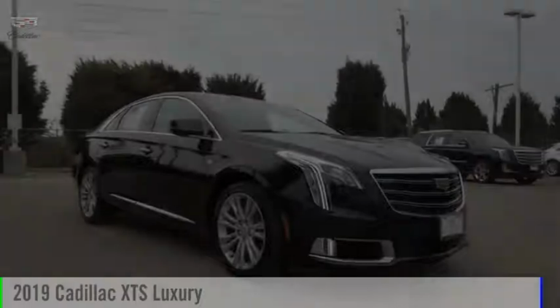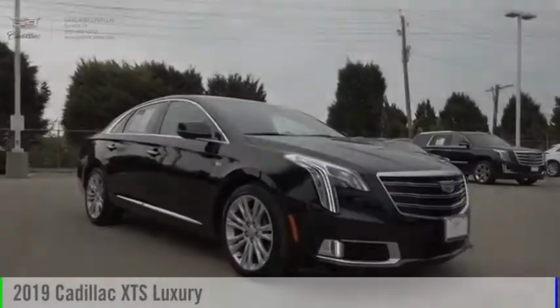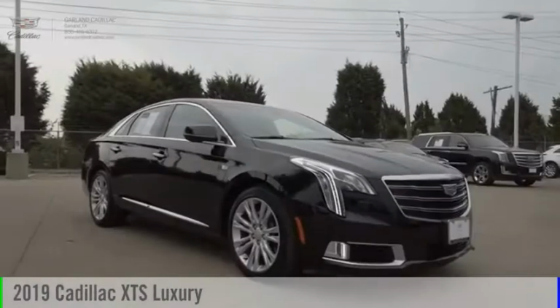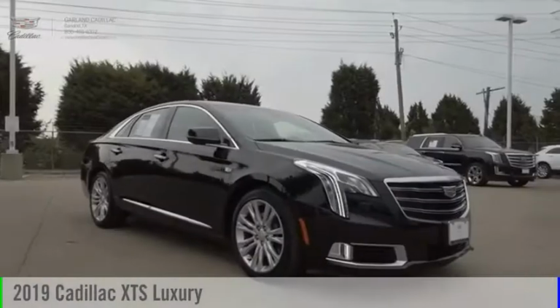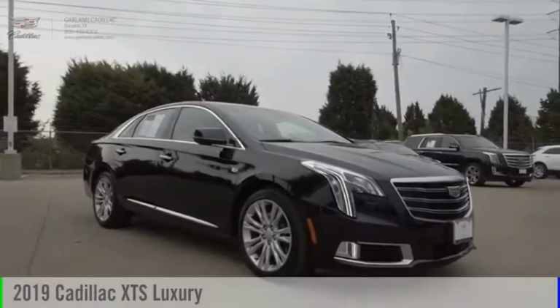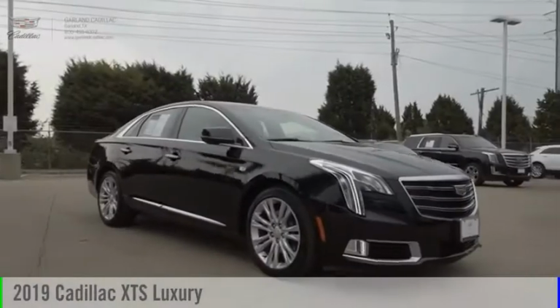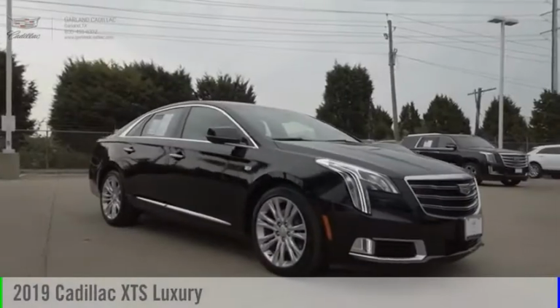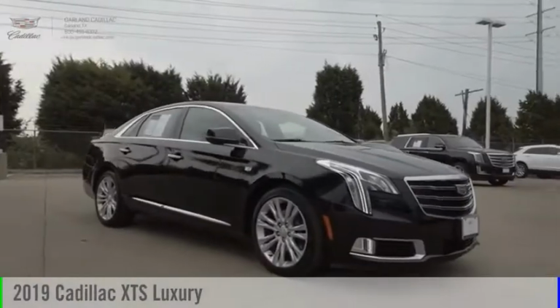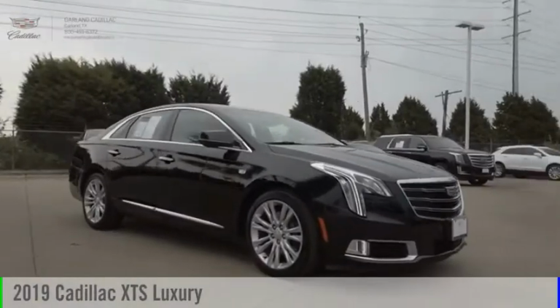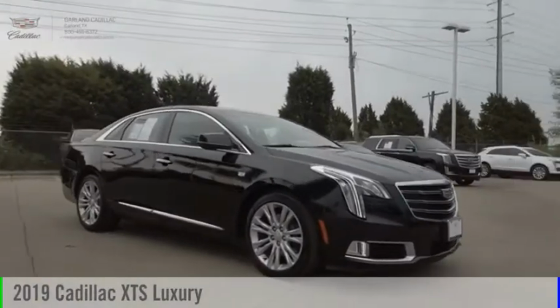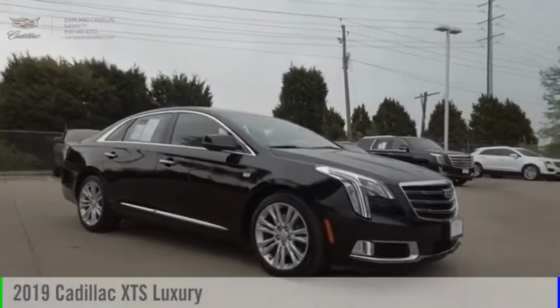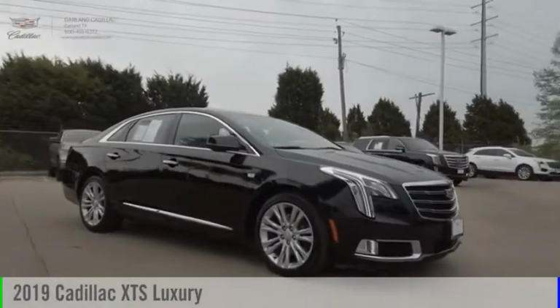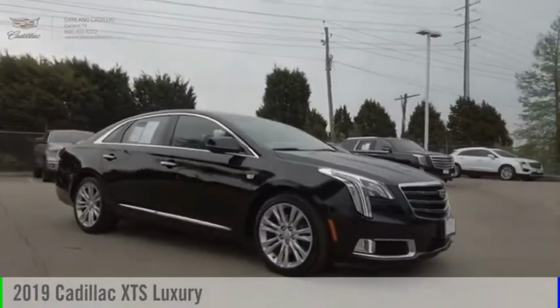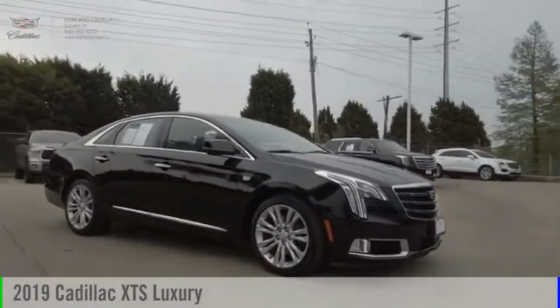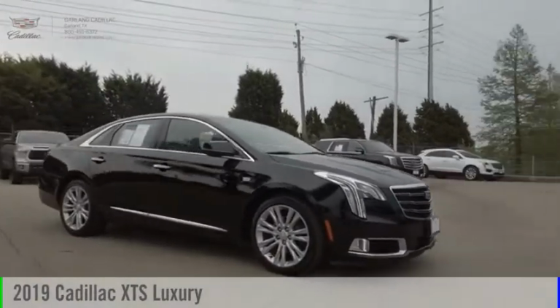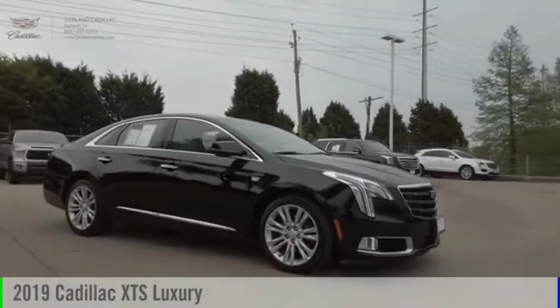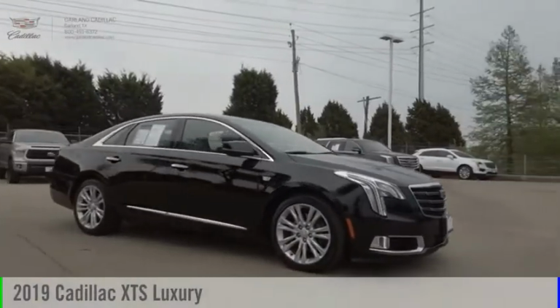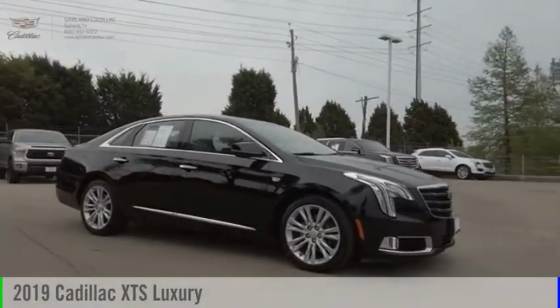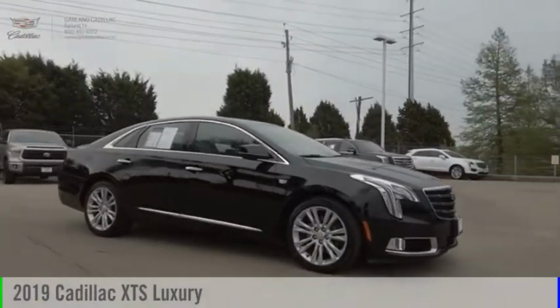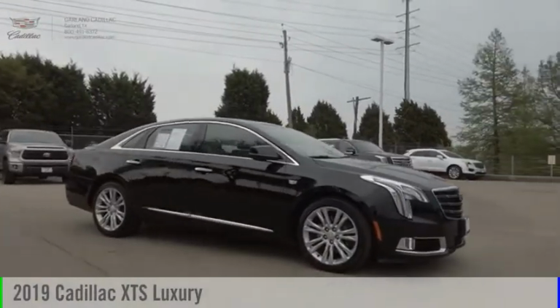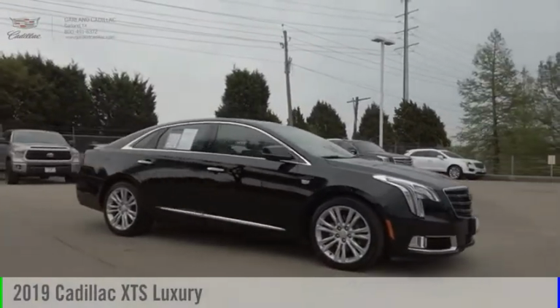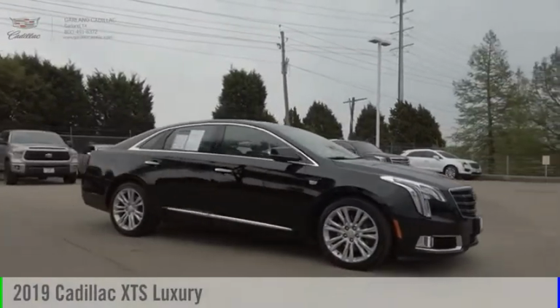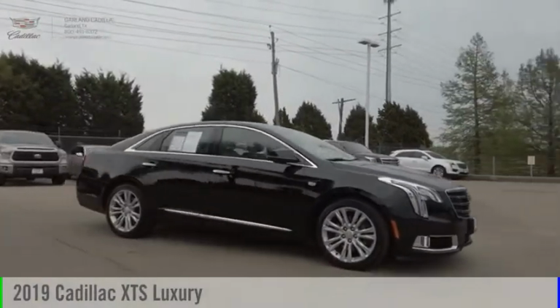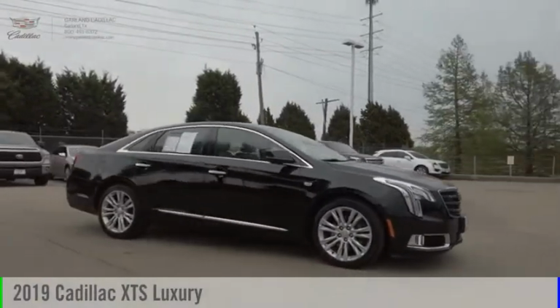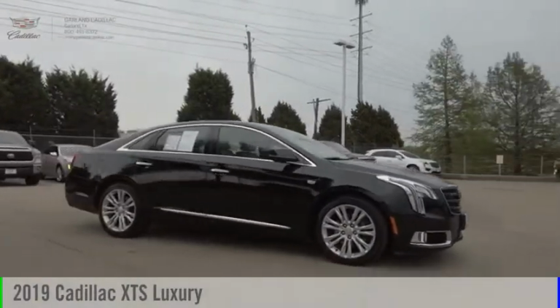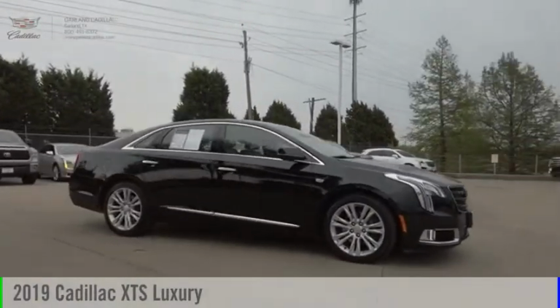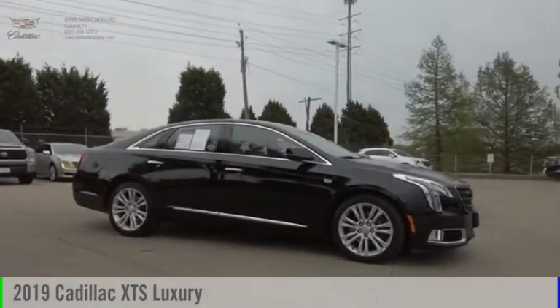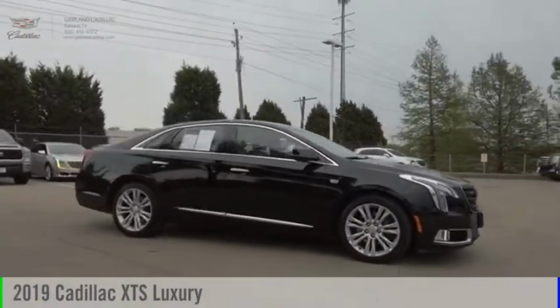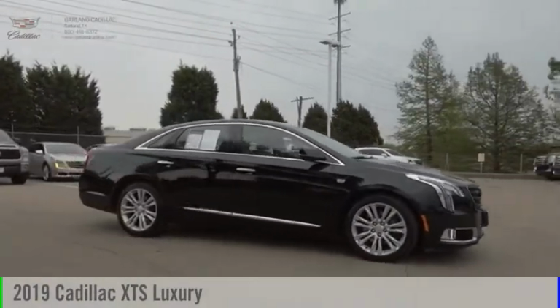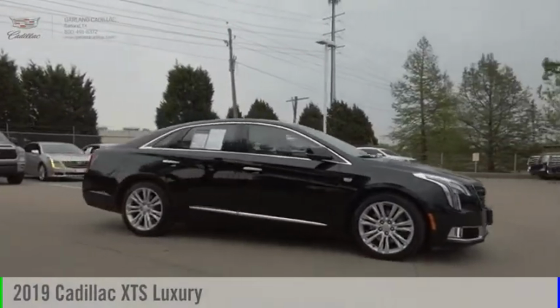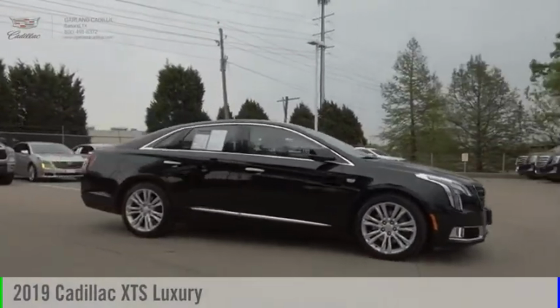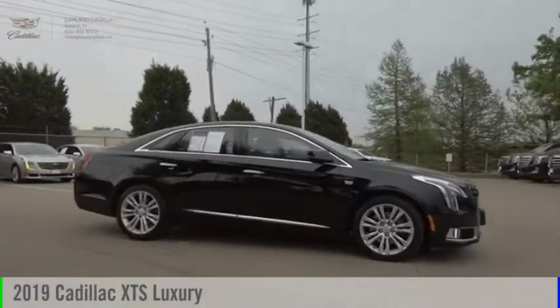Looking for the right vehicle? Check out the 2019 XTS.